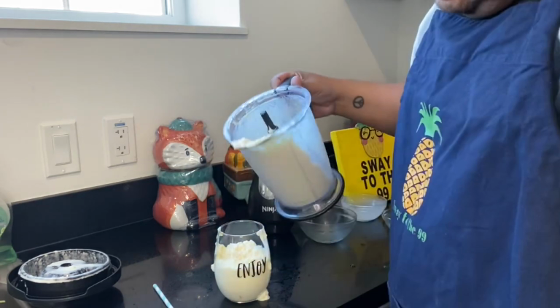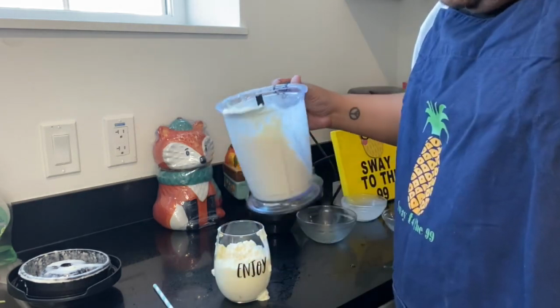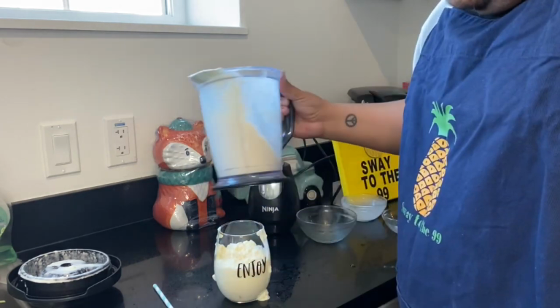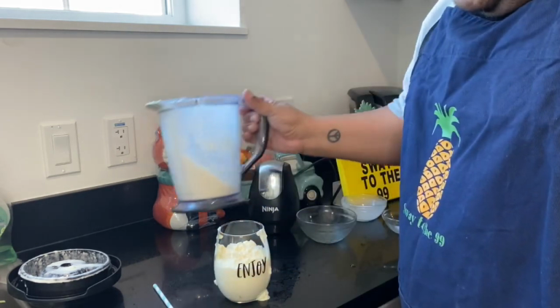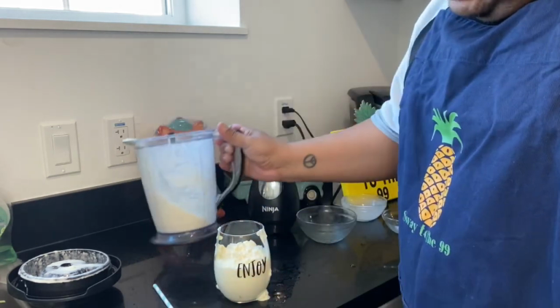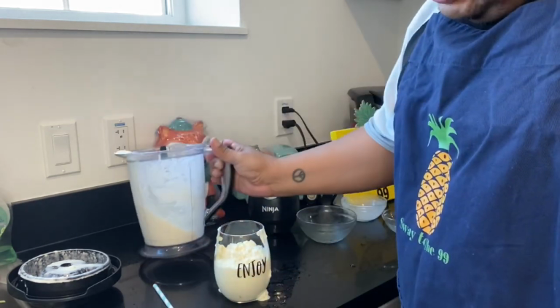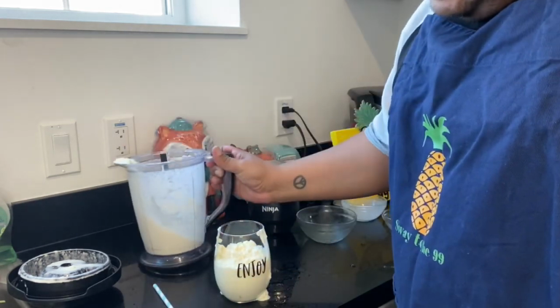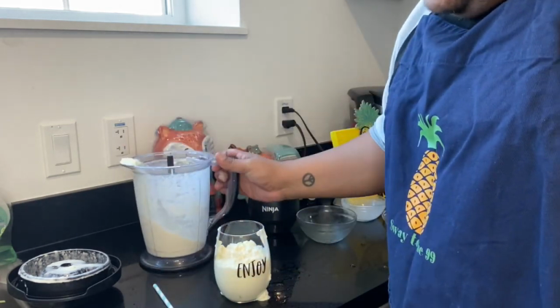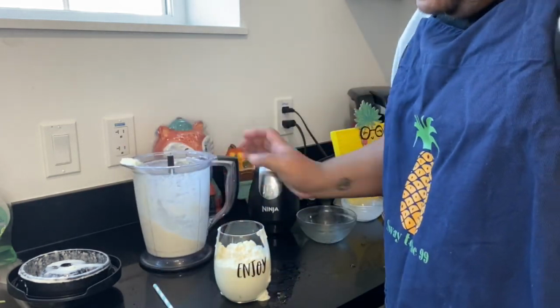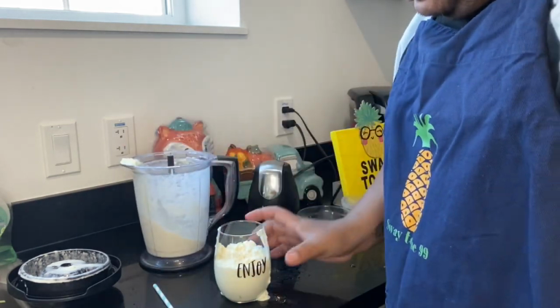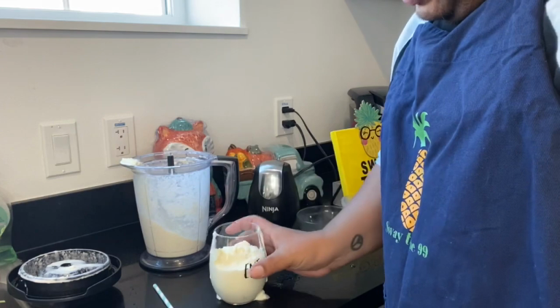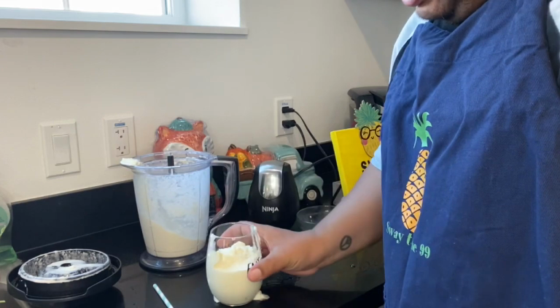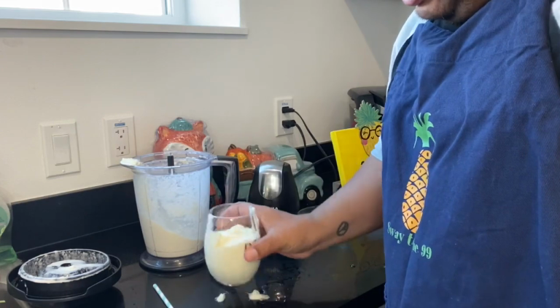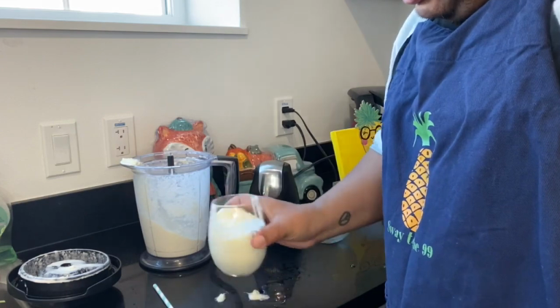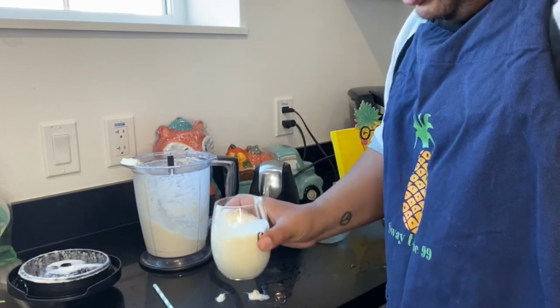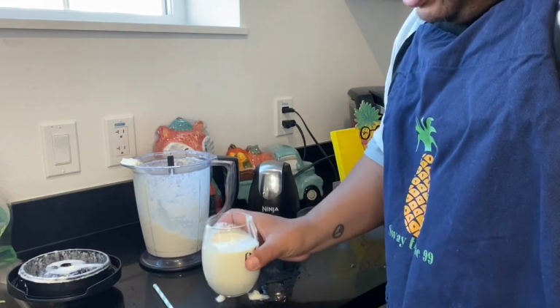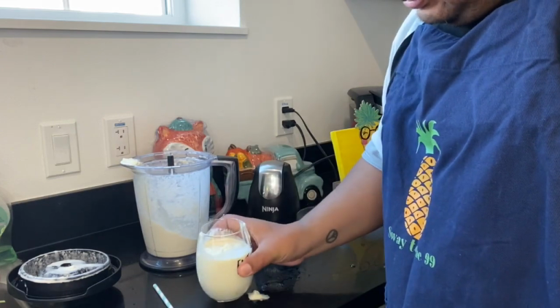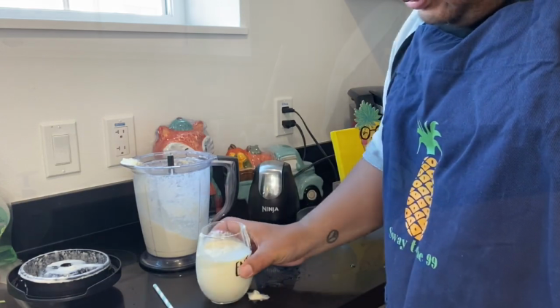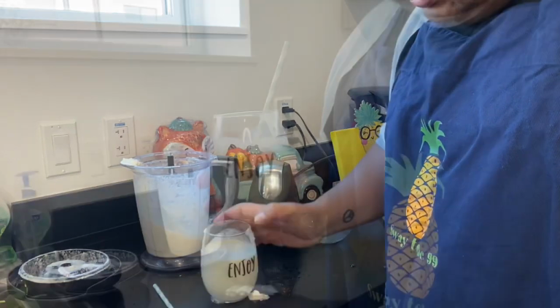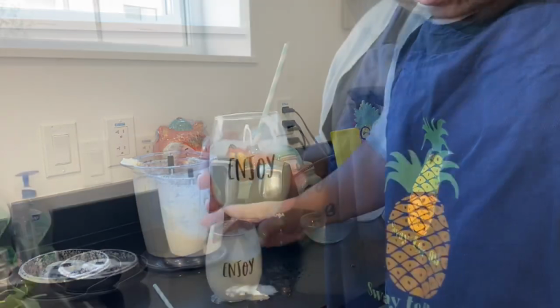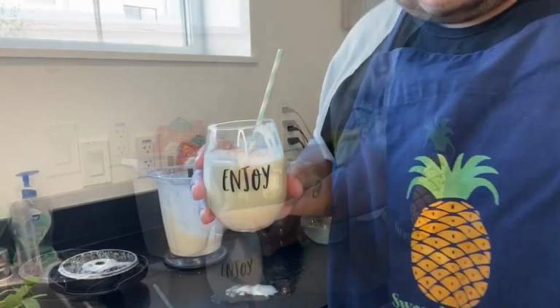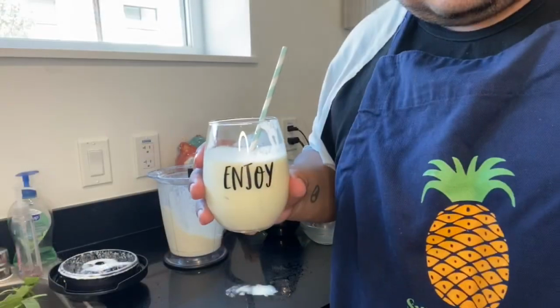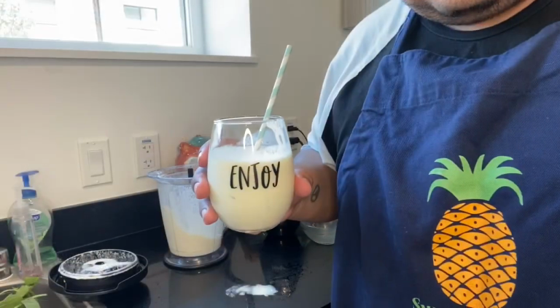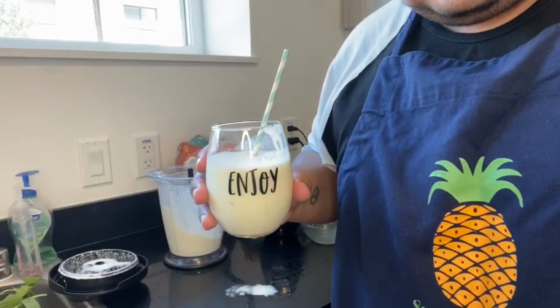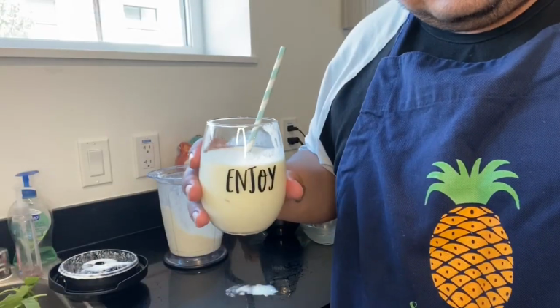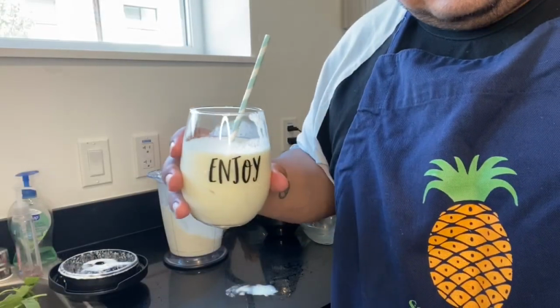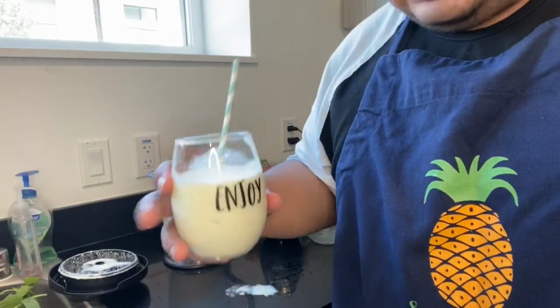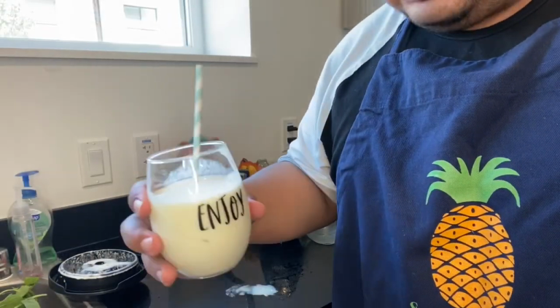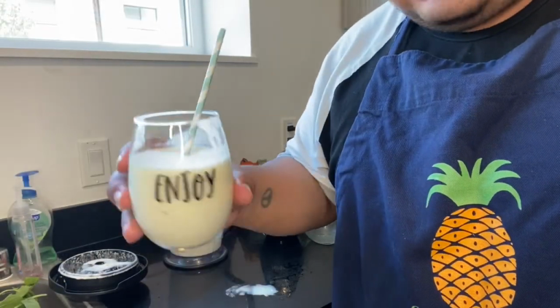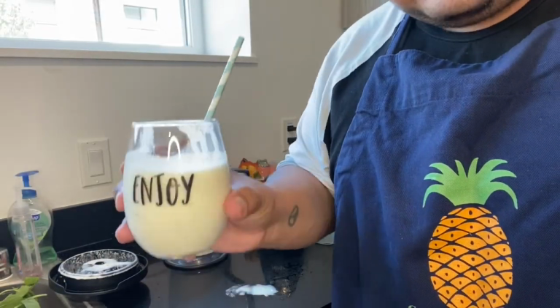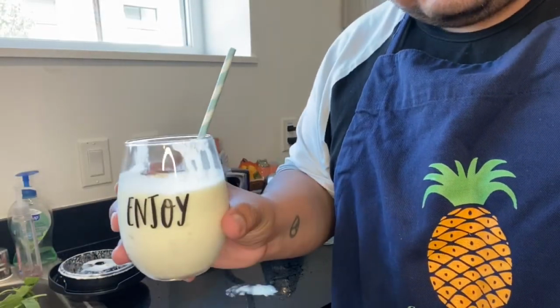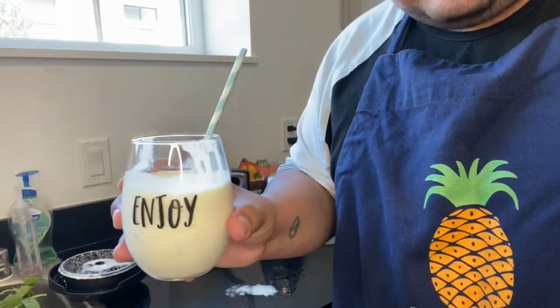Oh, it smells good! I'm going to pour it into our cup. You want to have that nice kind of a thicker consistency. And here is our drink.